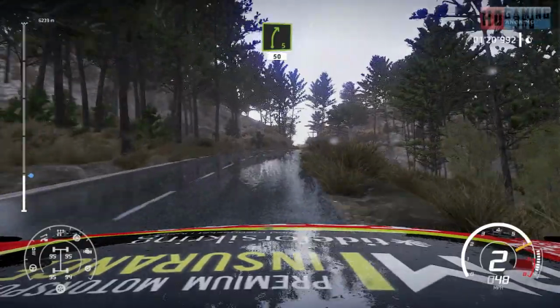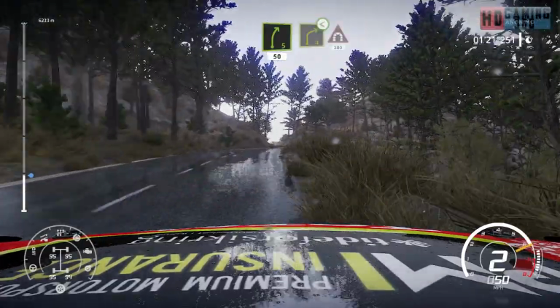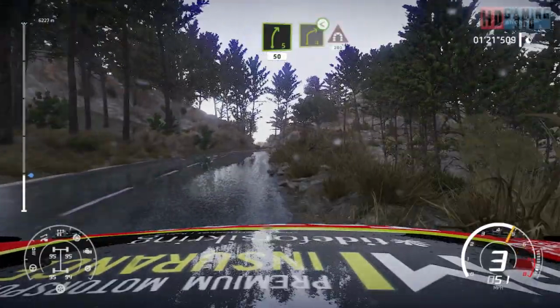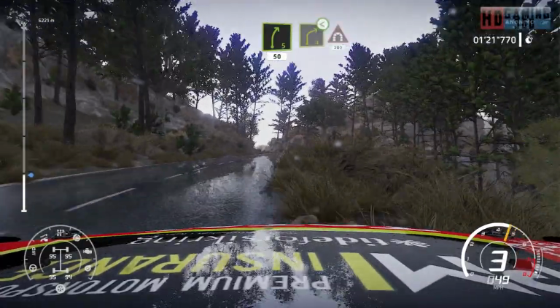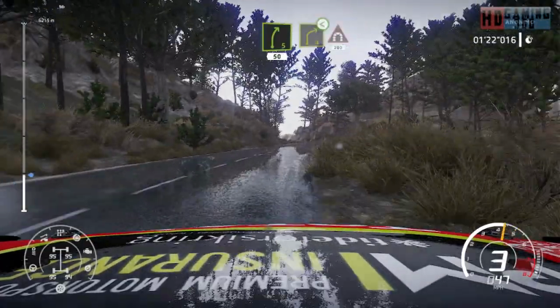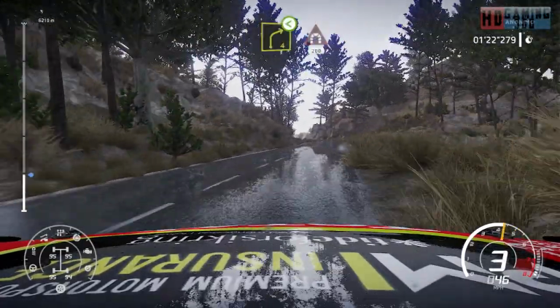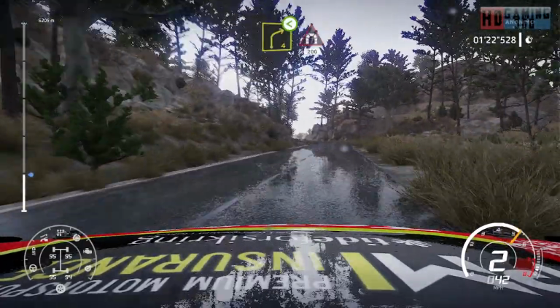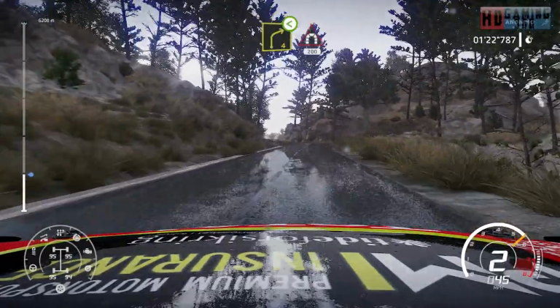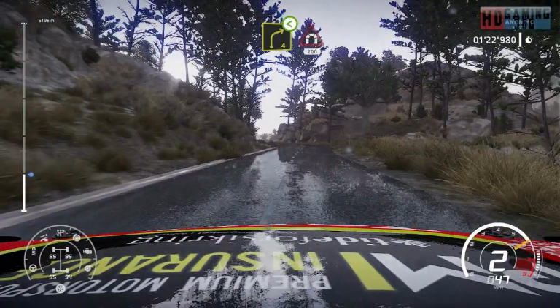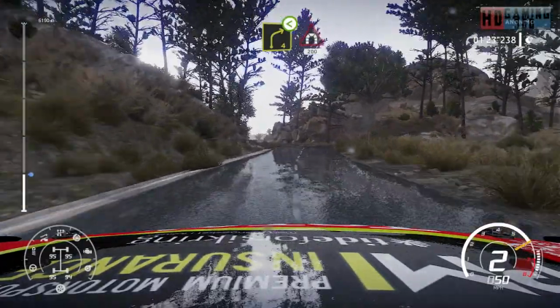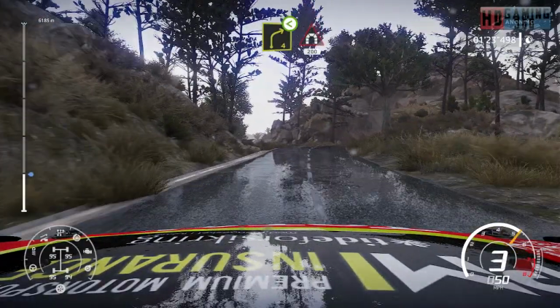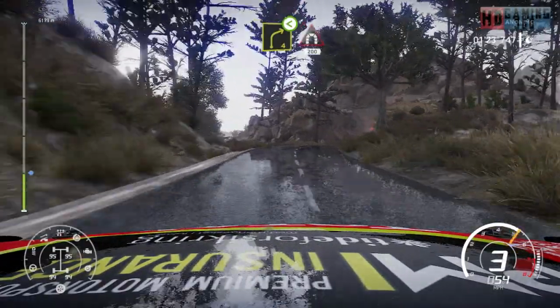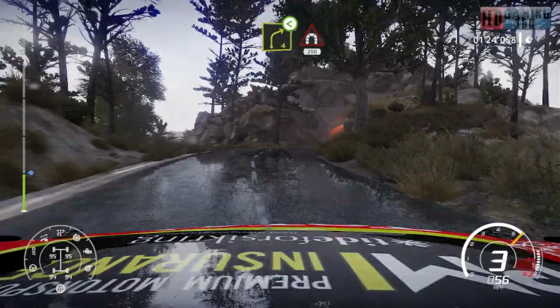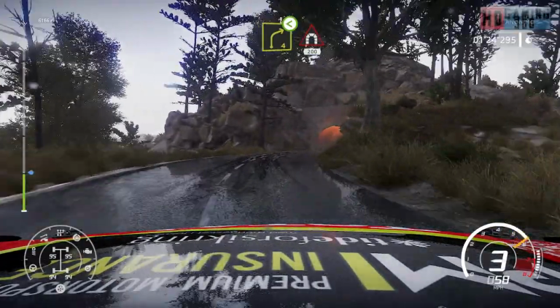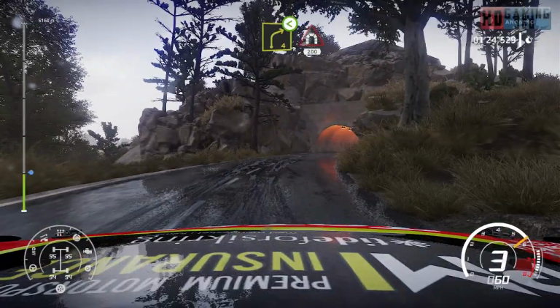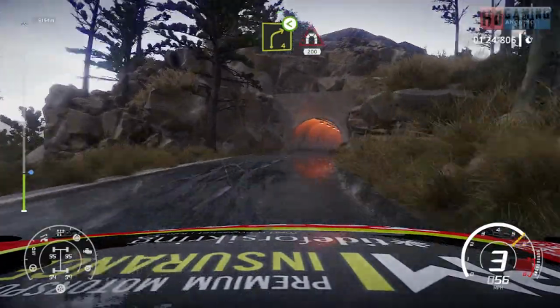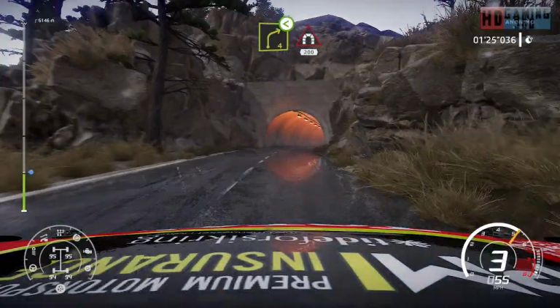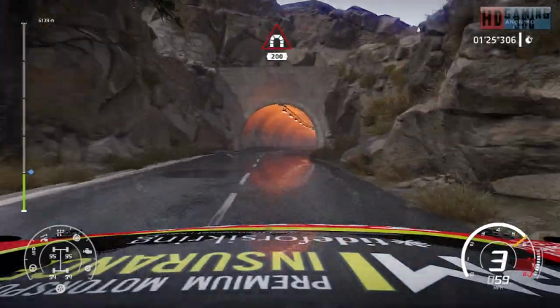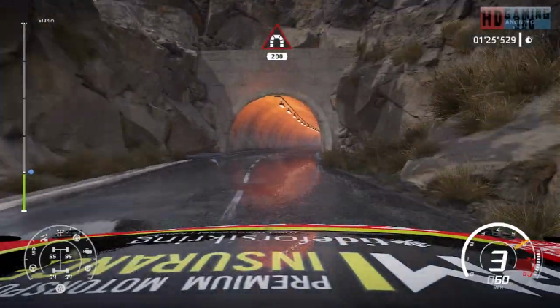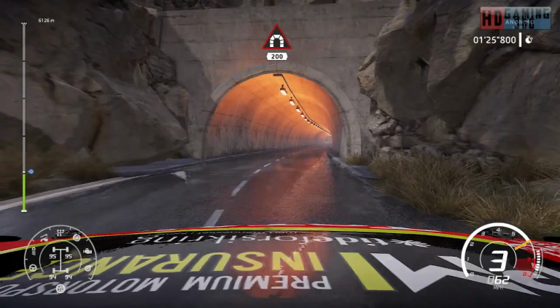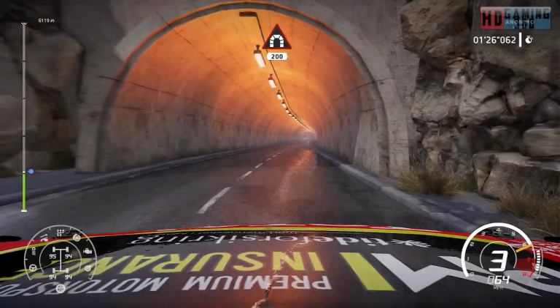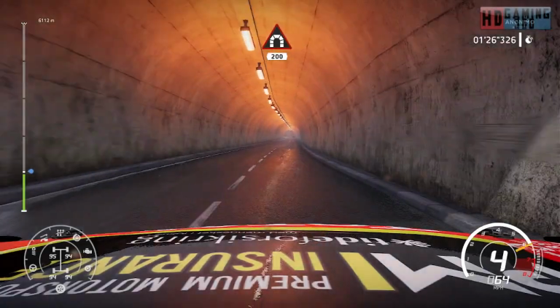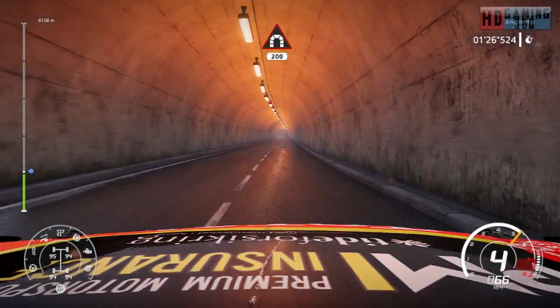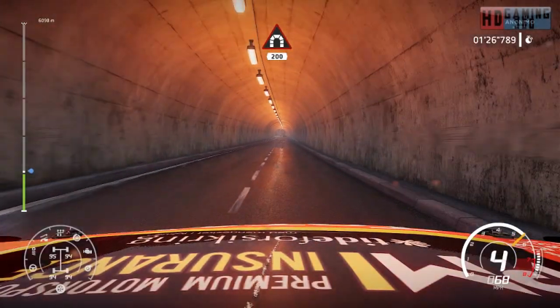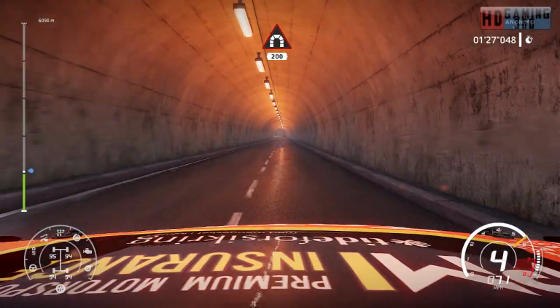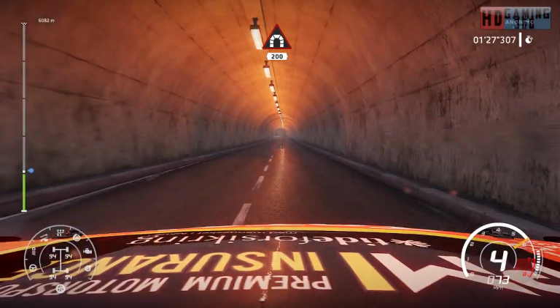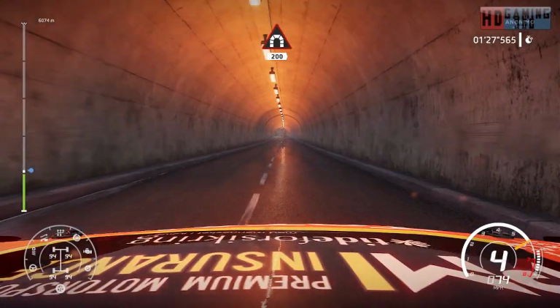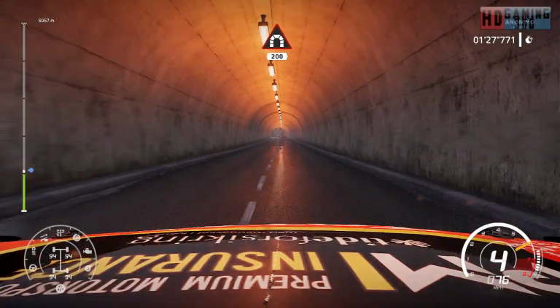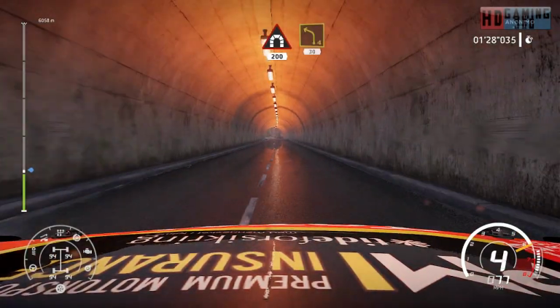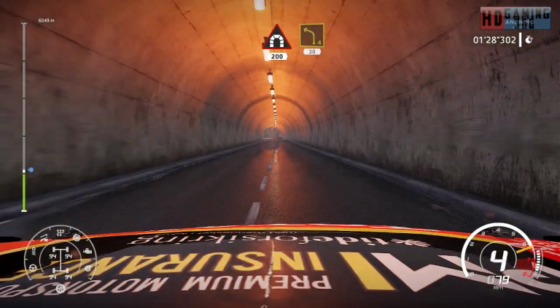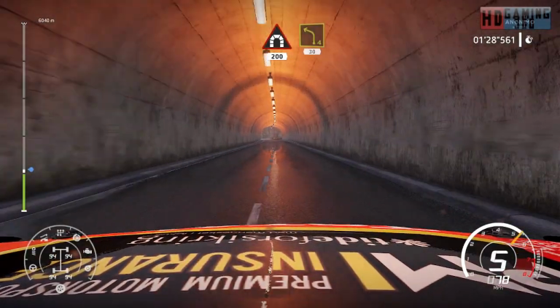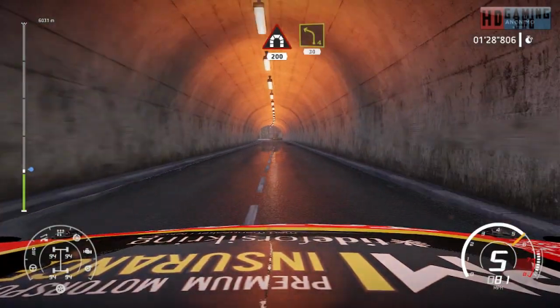Caution, right 4, open into tunnel, 200. Left 4, 30.